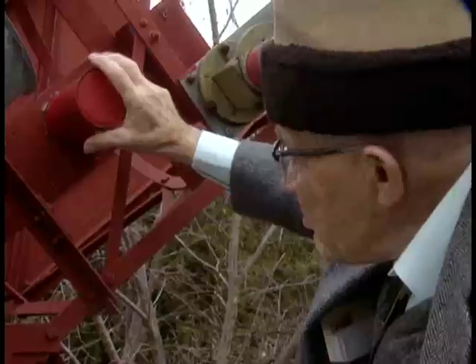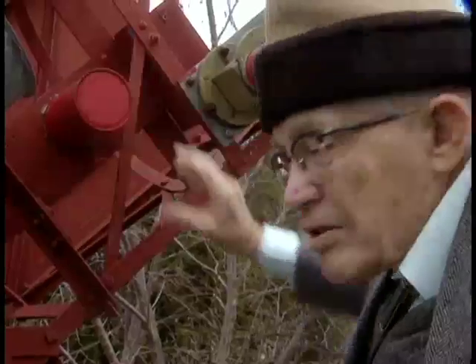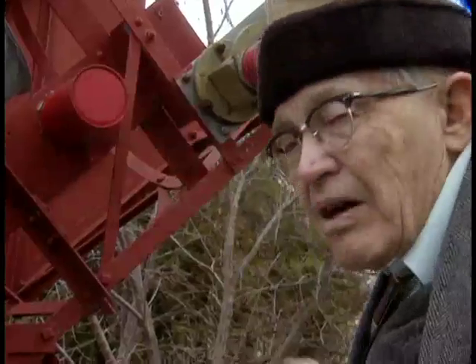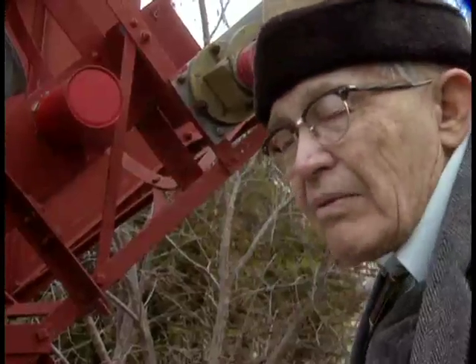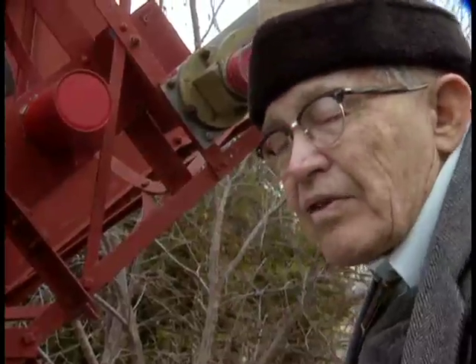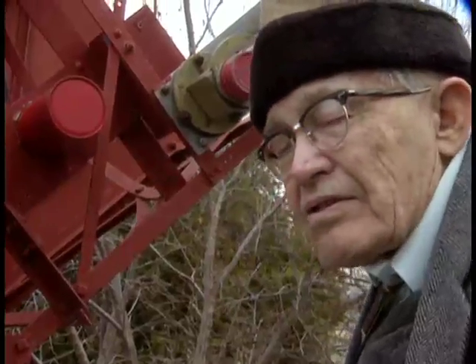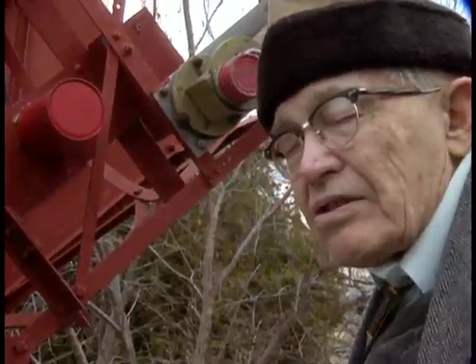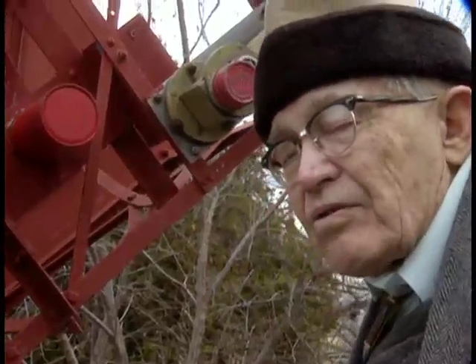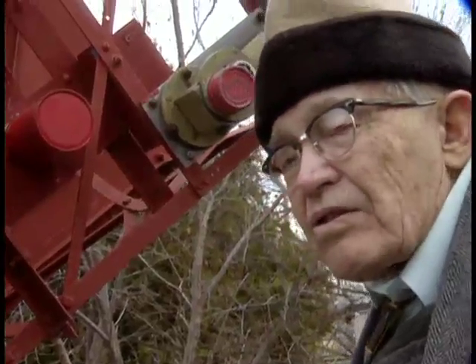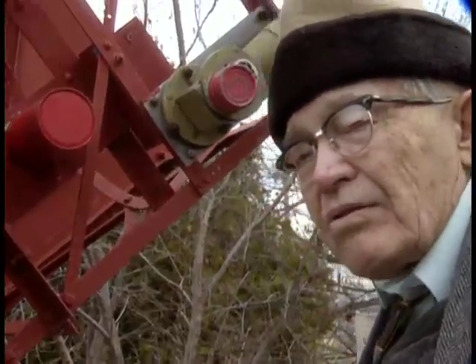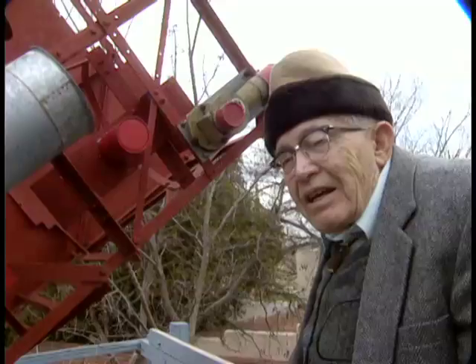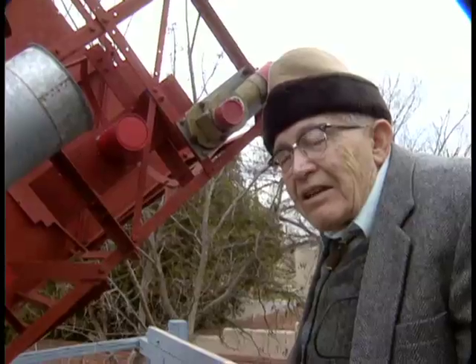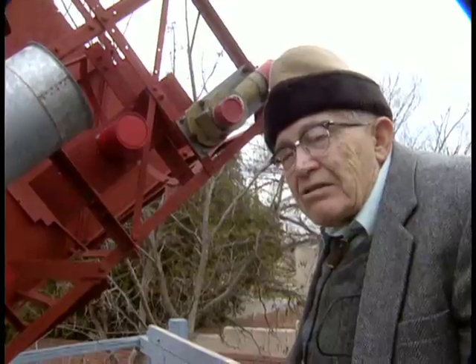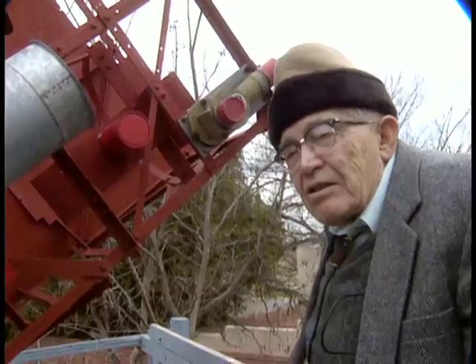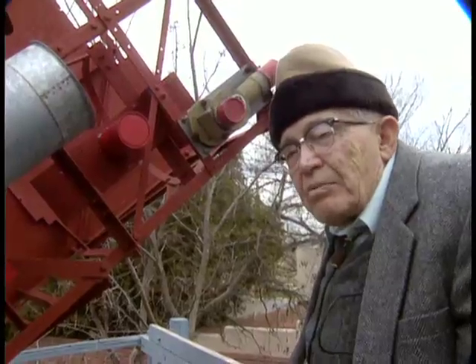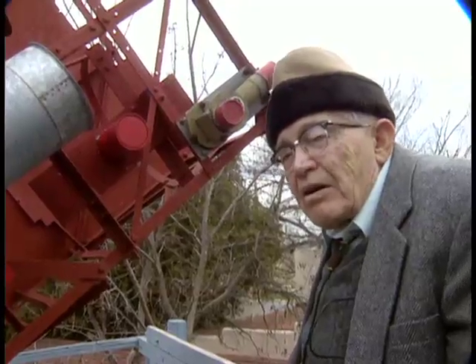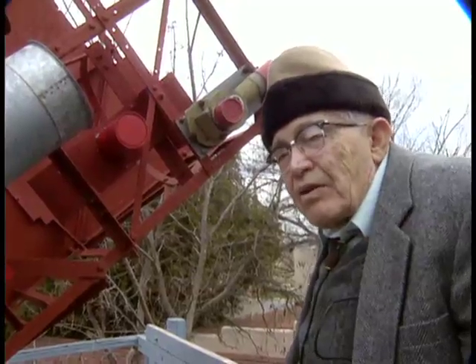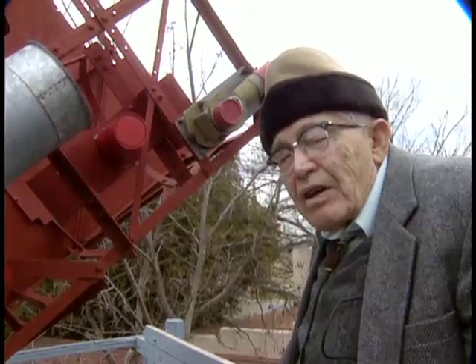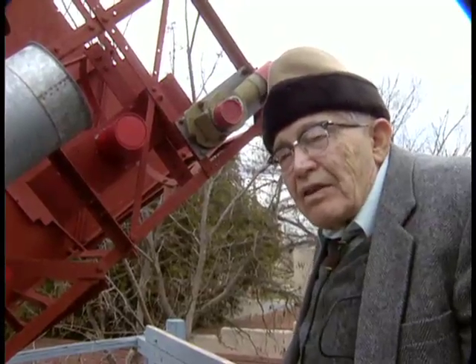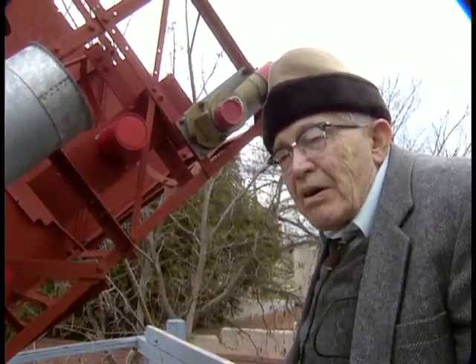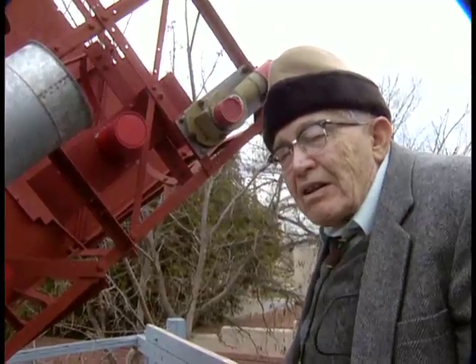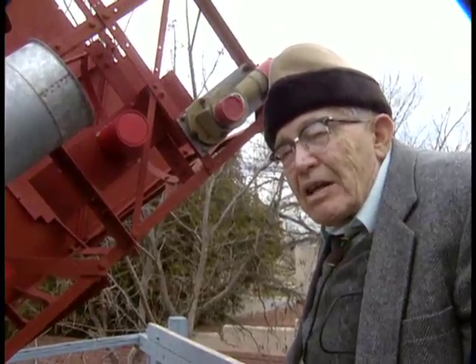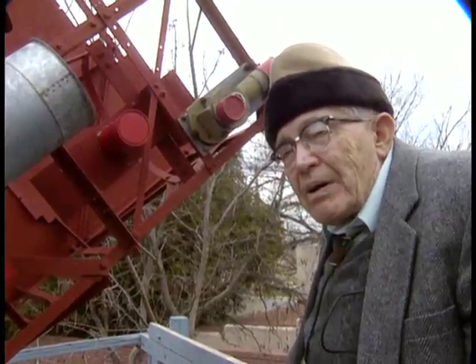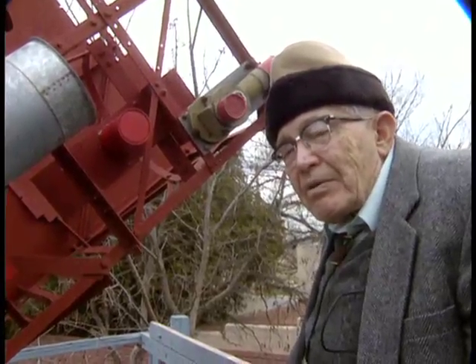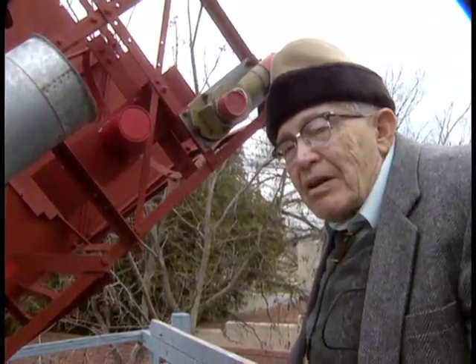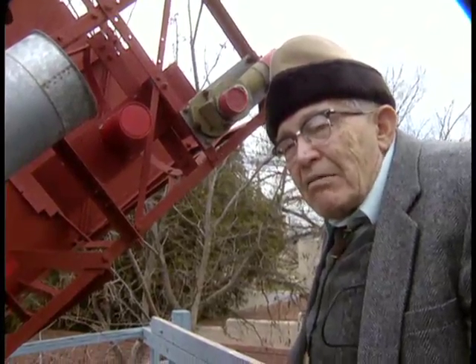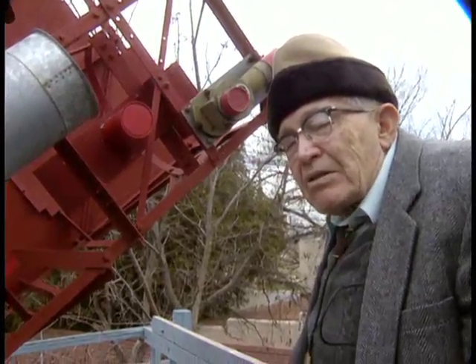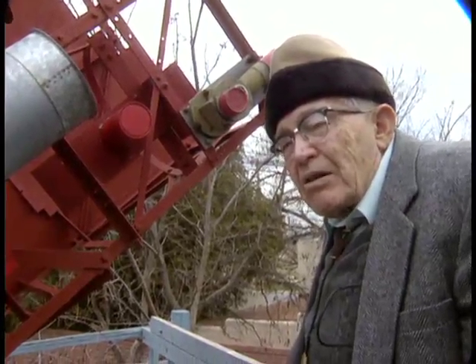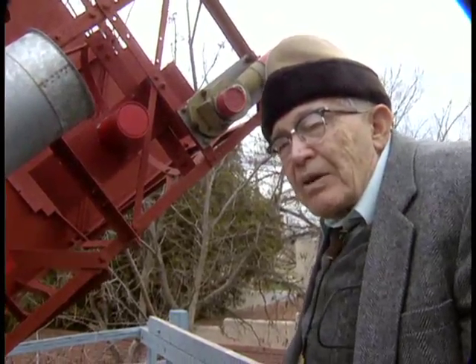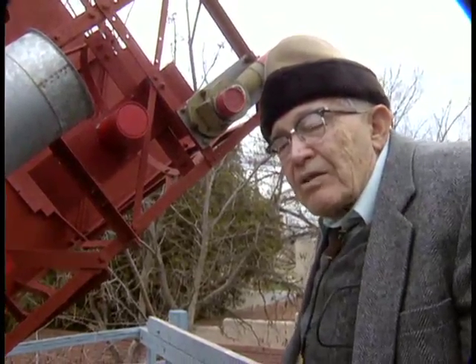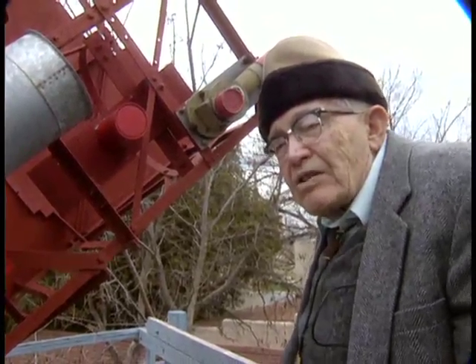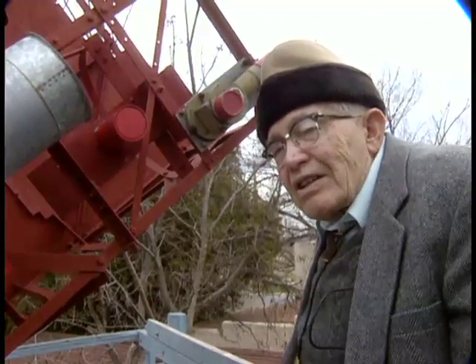Most of my observations are just visual, and I do this partly for the fun of it and partly to keep up with what's going on in the planets visually. So that's the image with the moon.